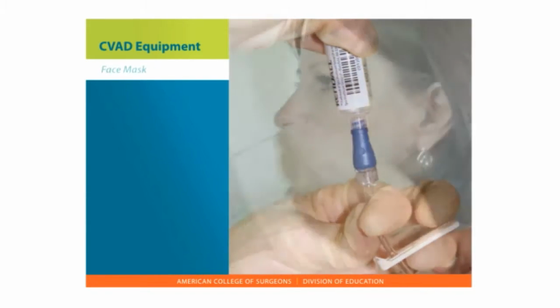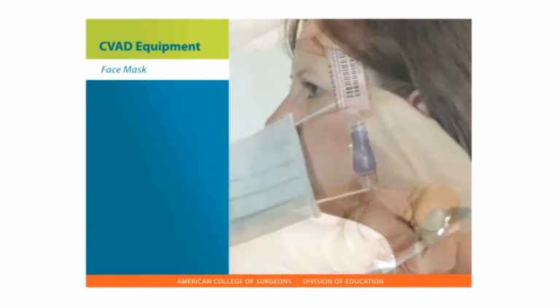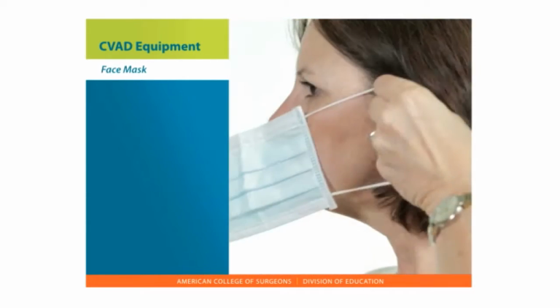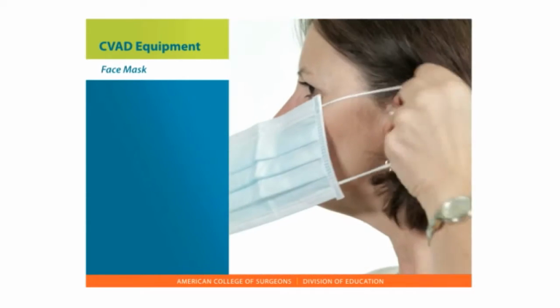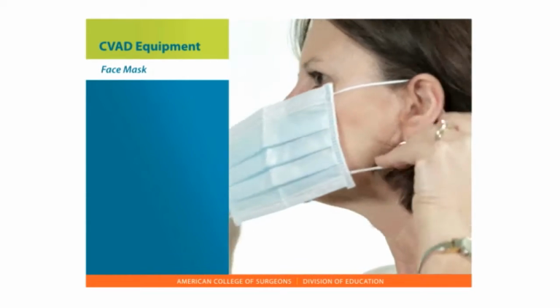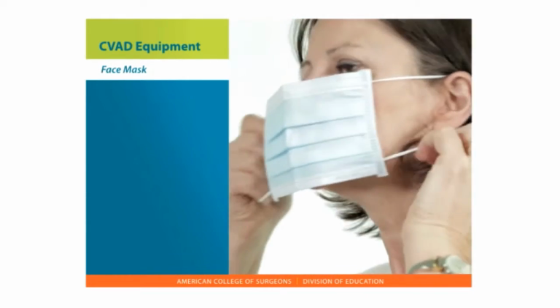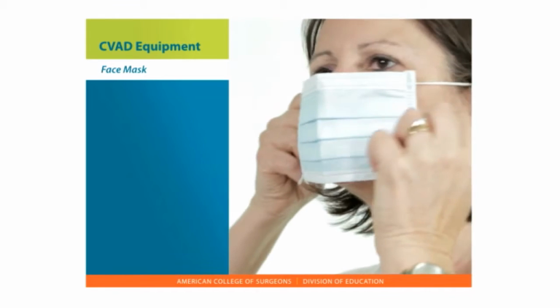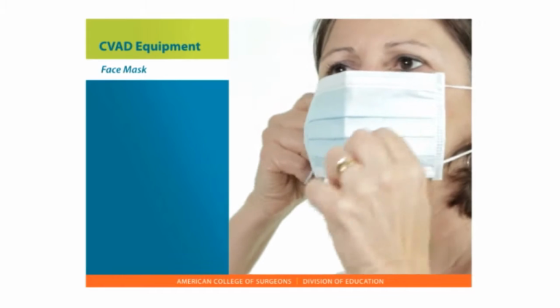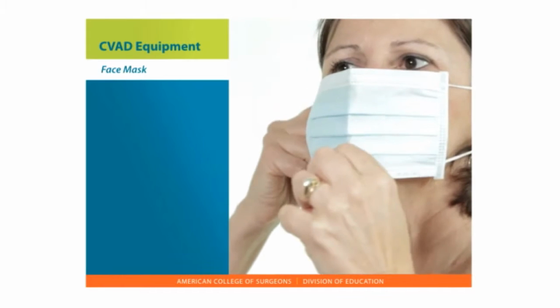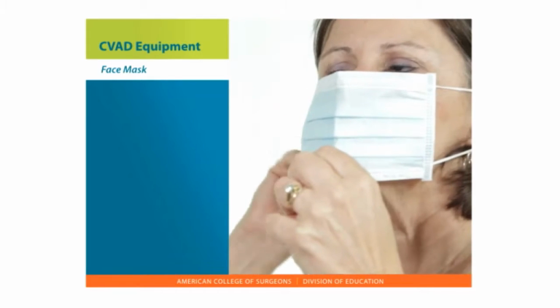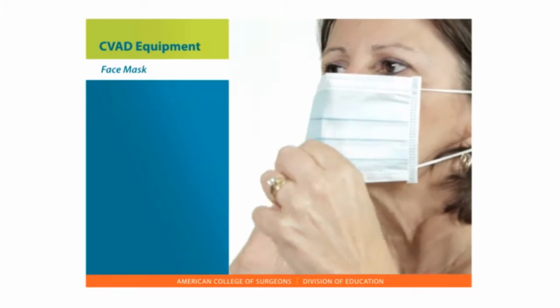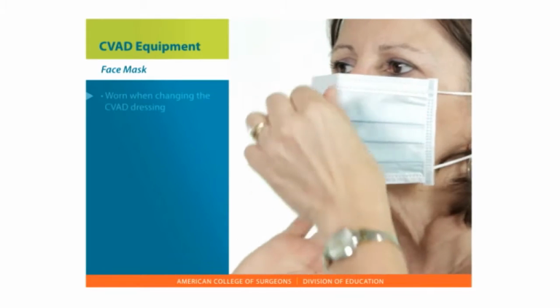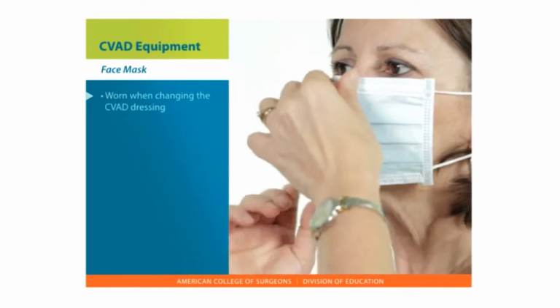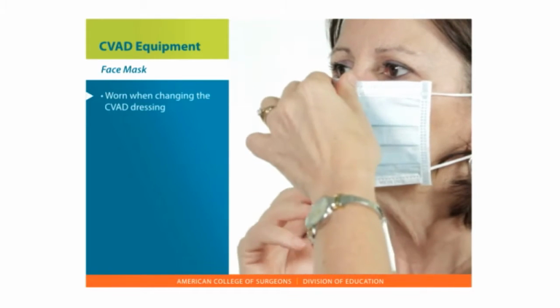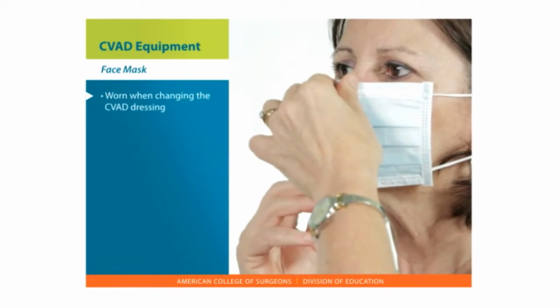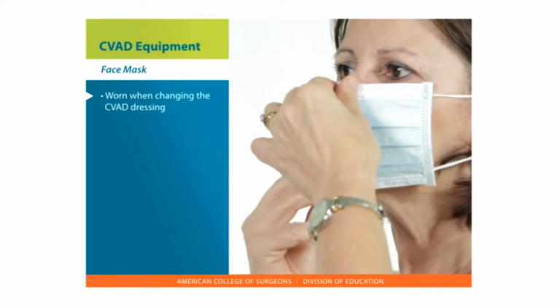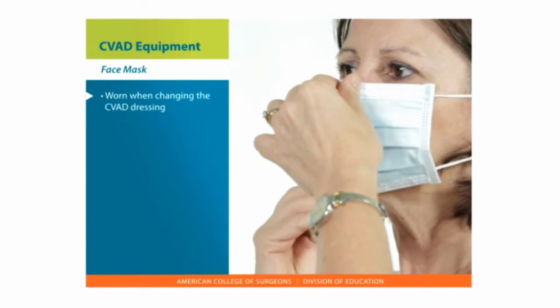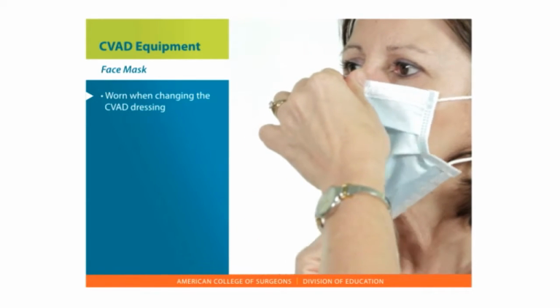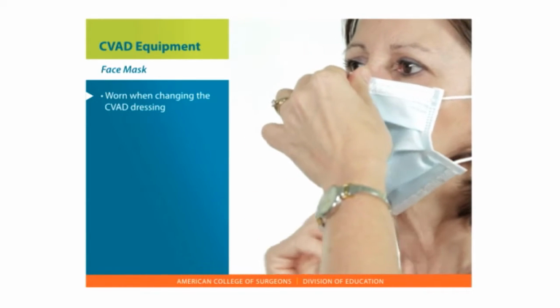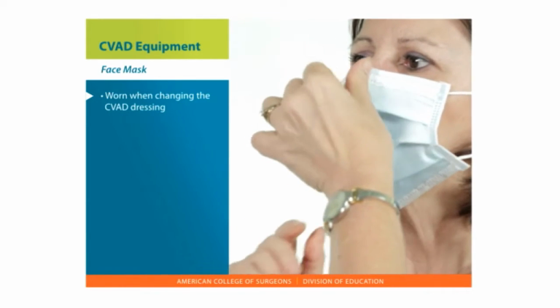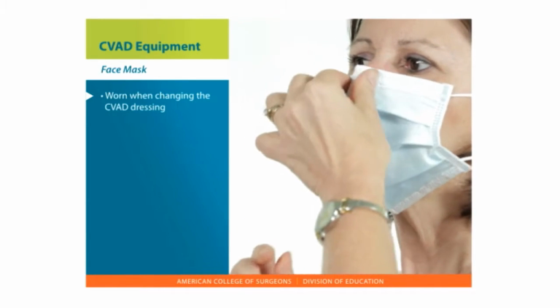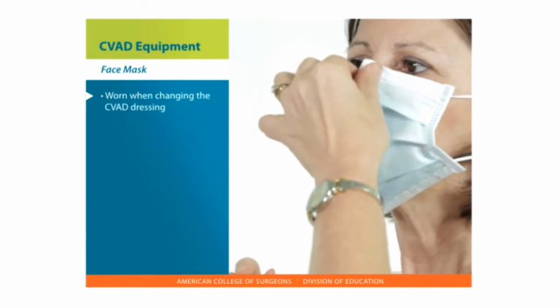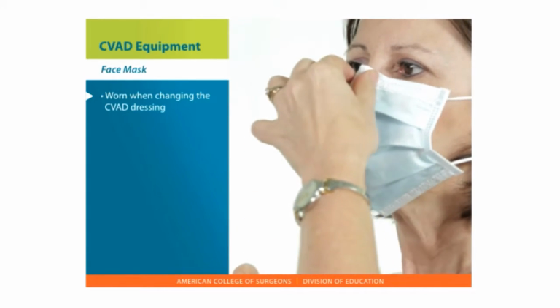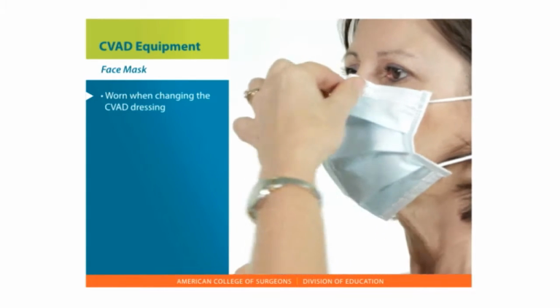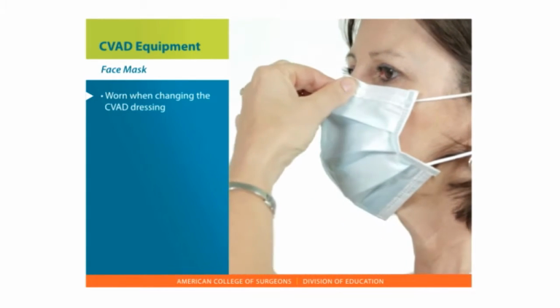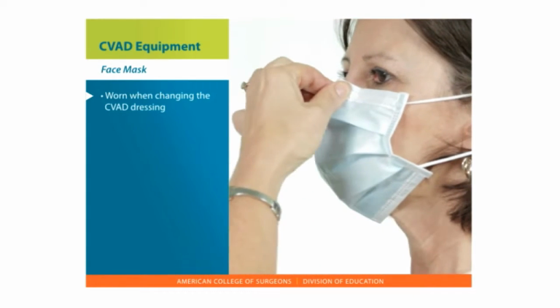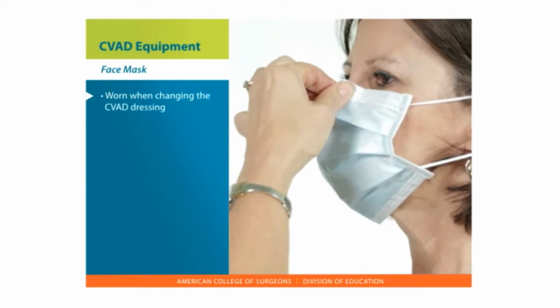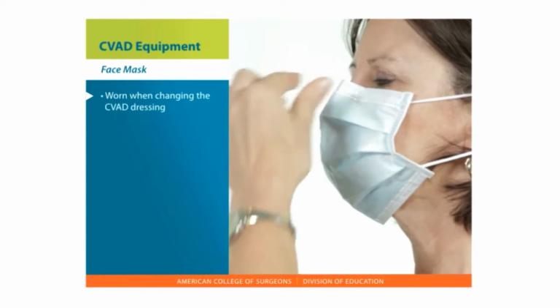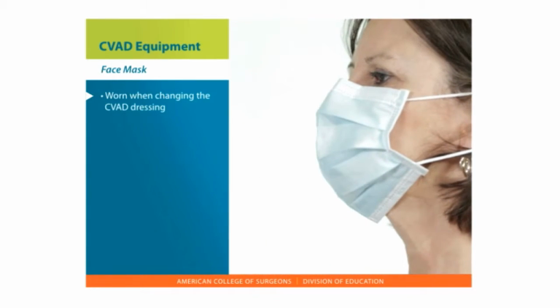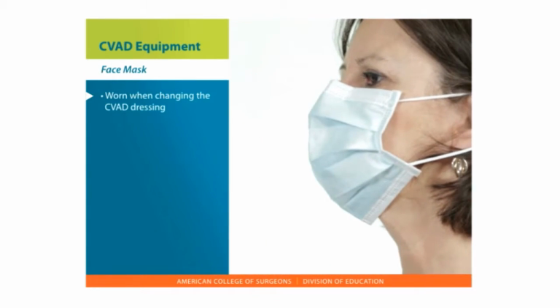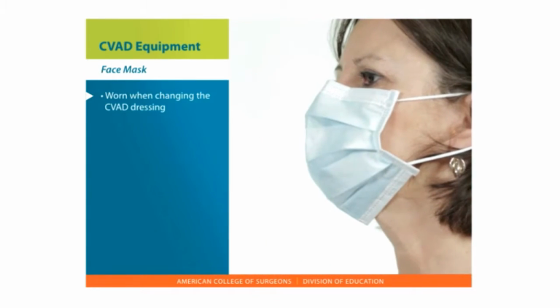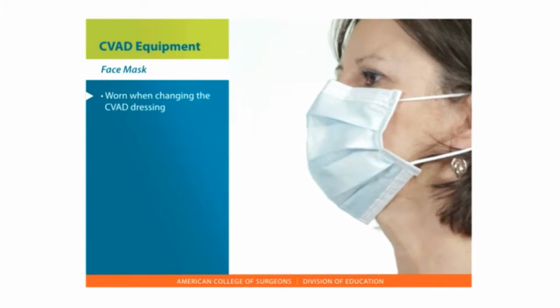Face mask. This is worn when doing specific tasks, such as changing the CVAD dressing.